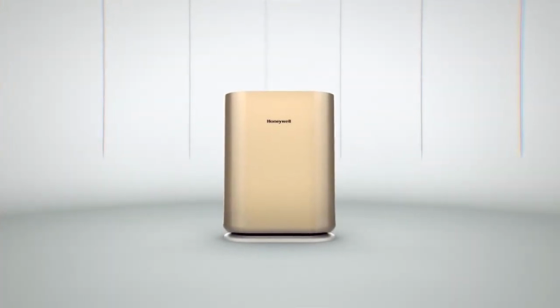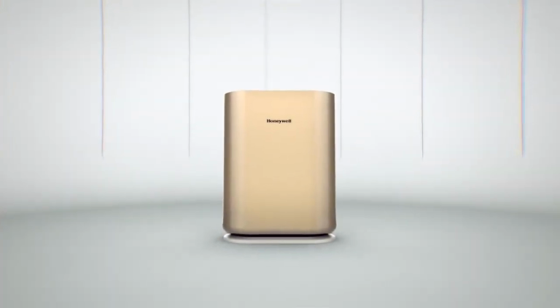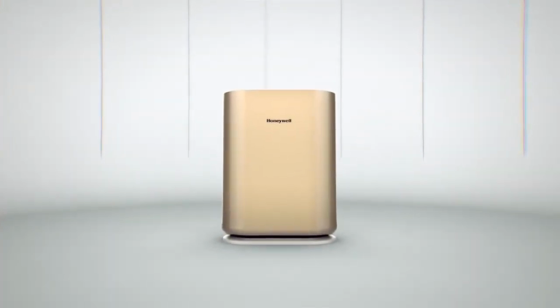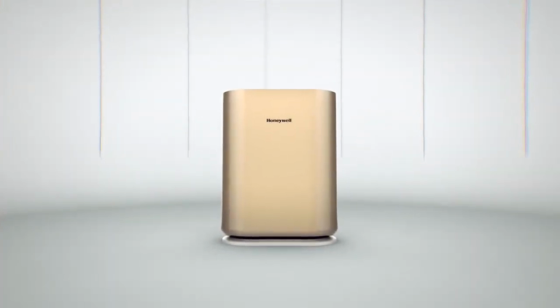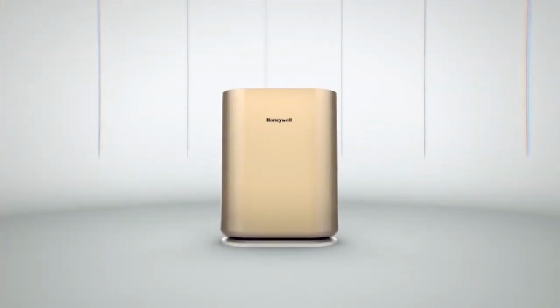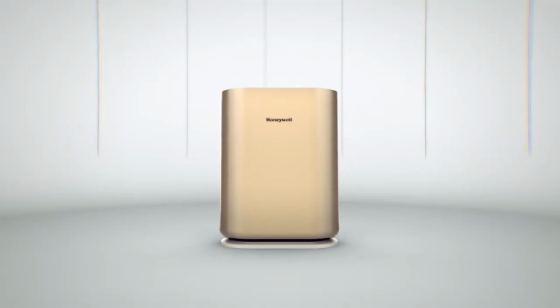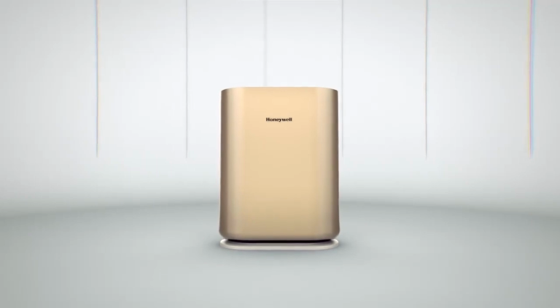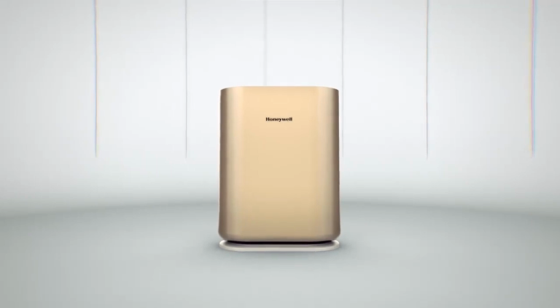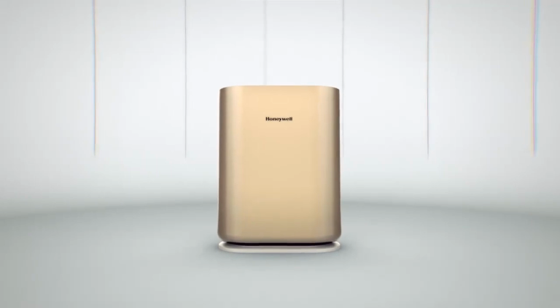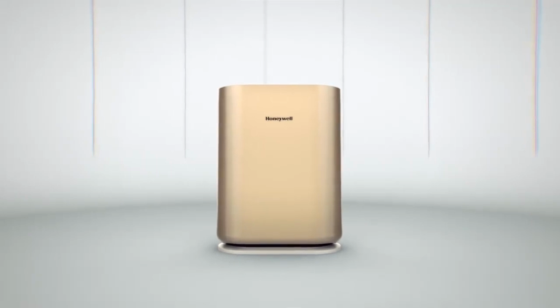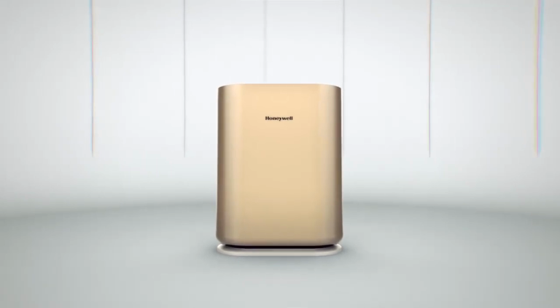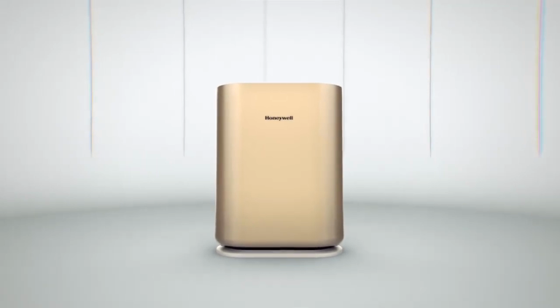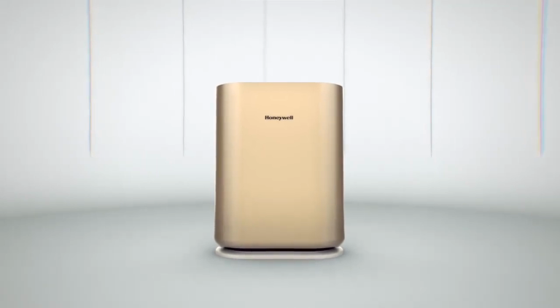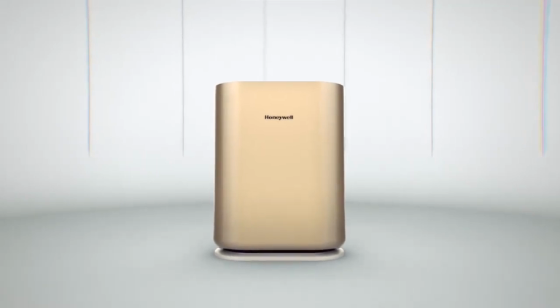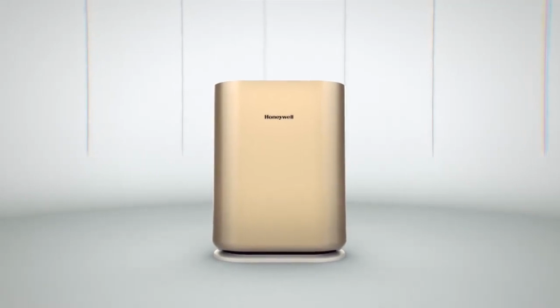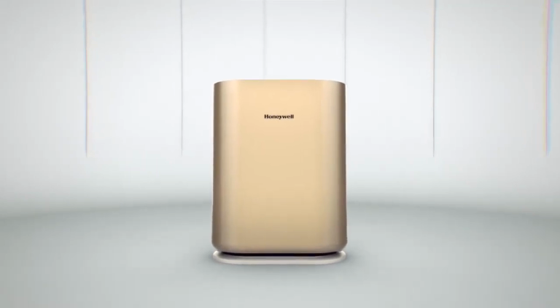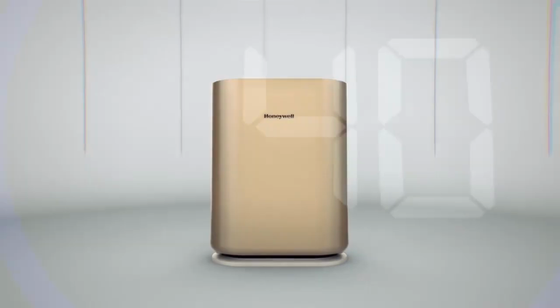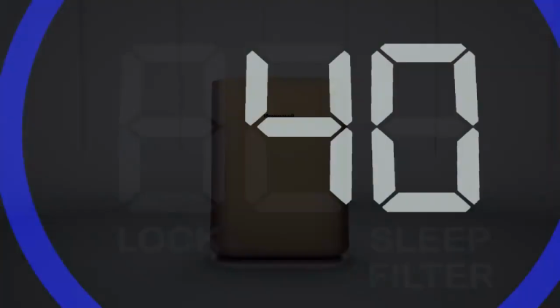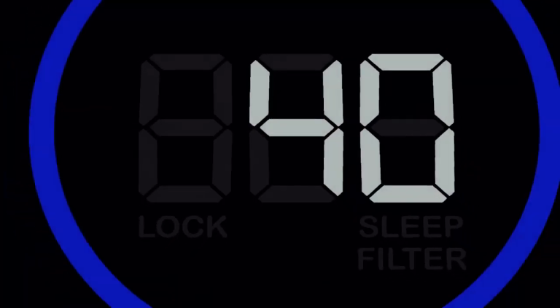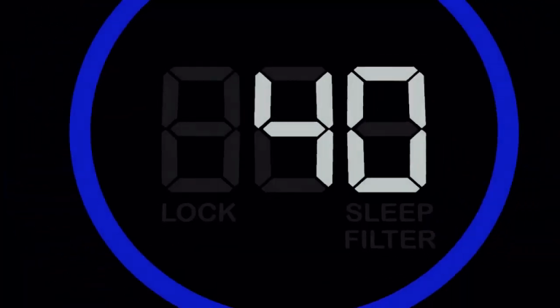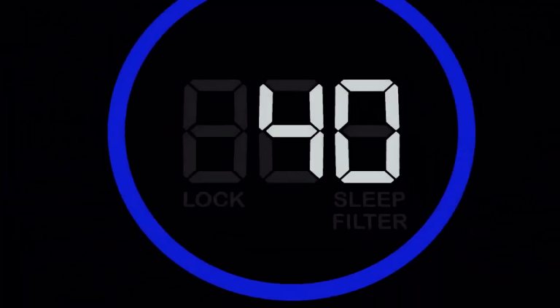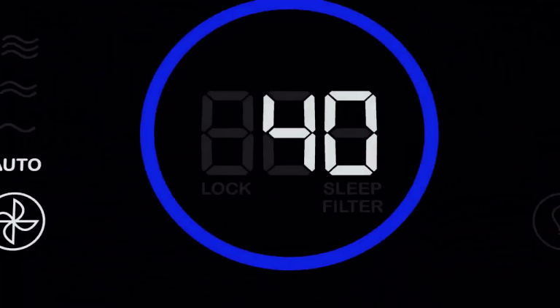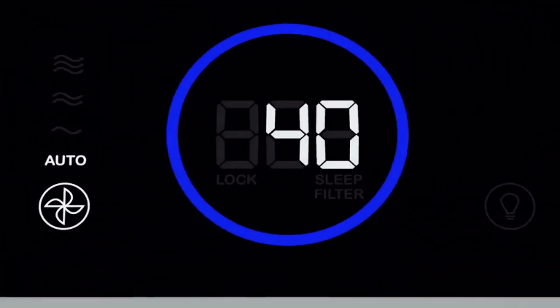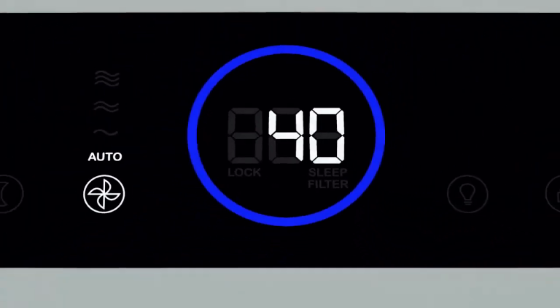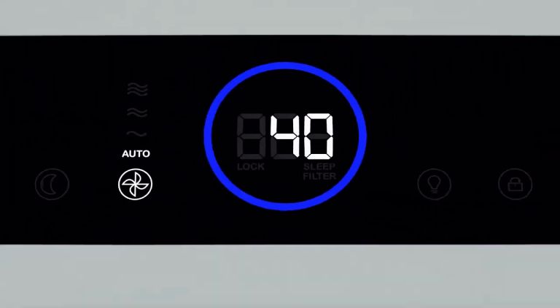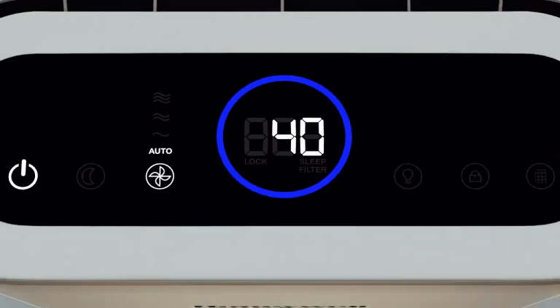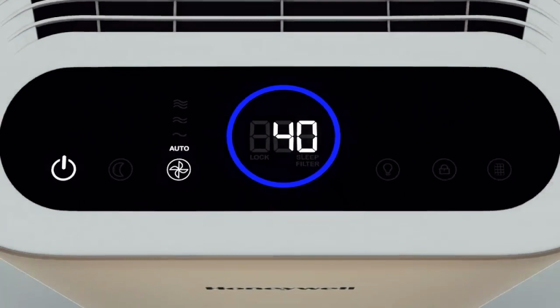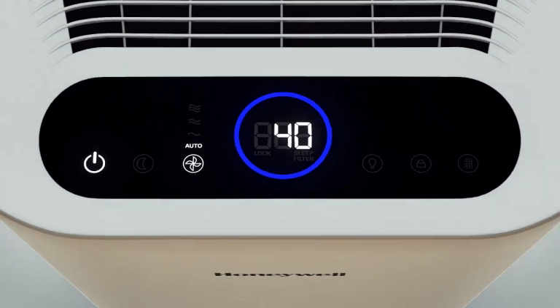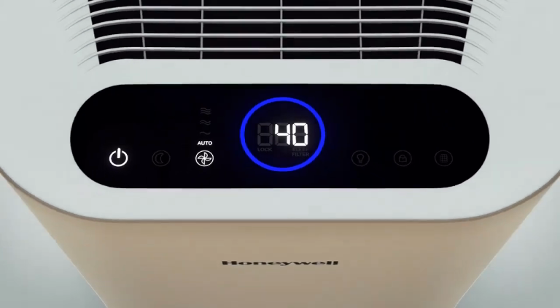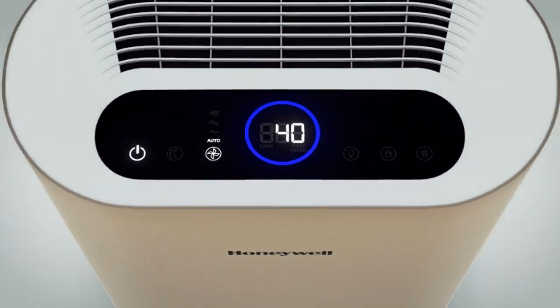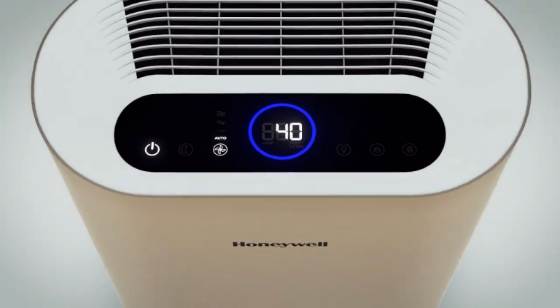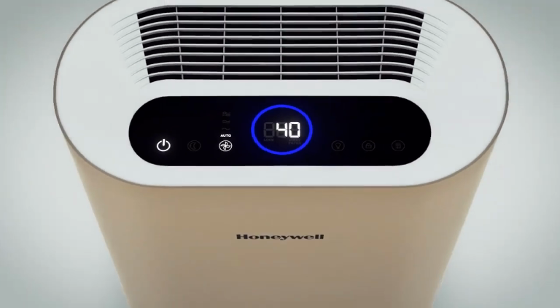Presenting the all new Honeywell AirTouch i8 with real time PM 2.5 display.